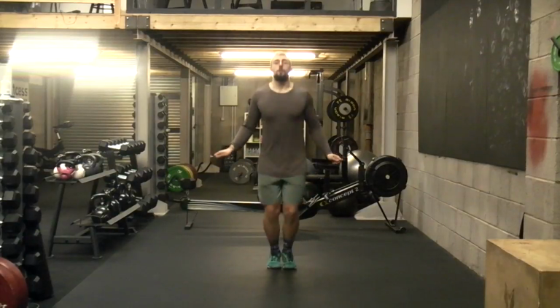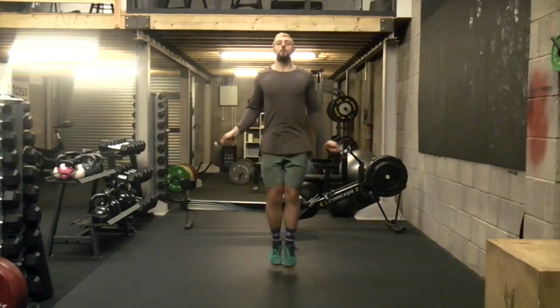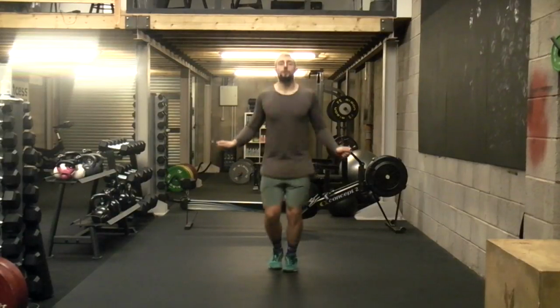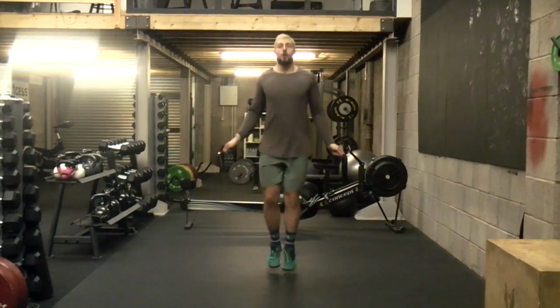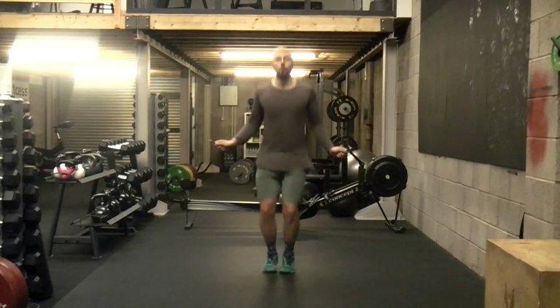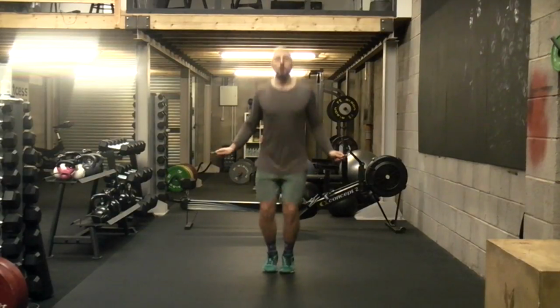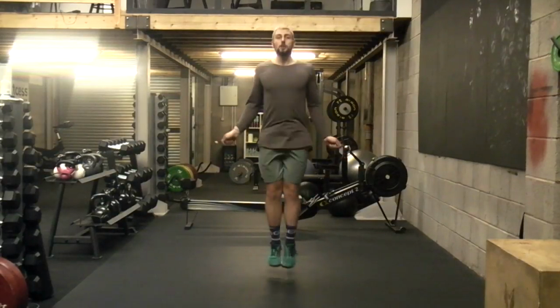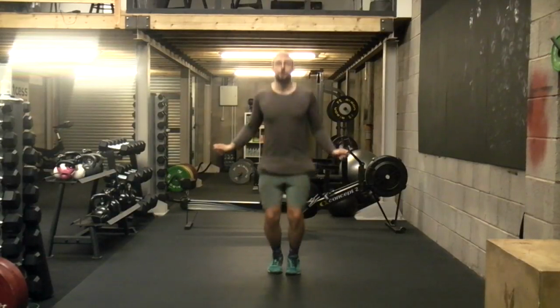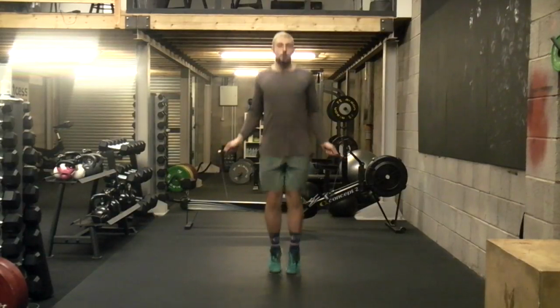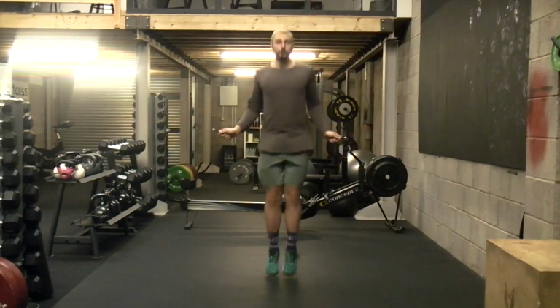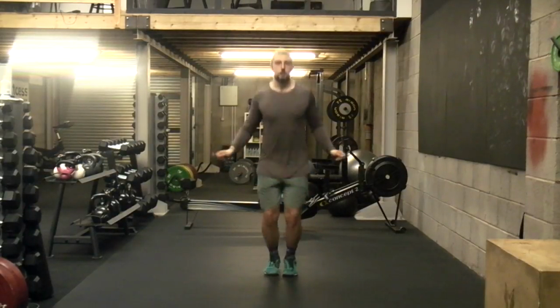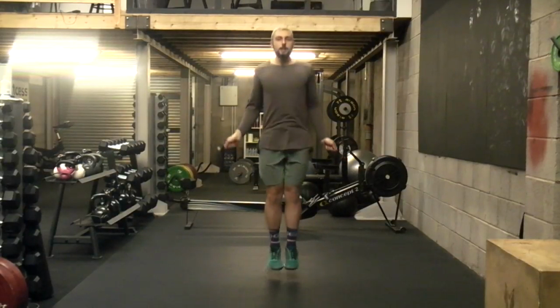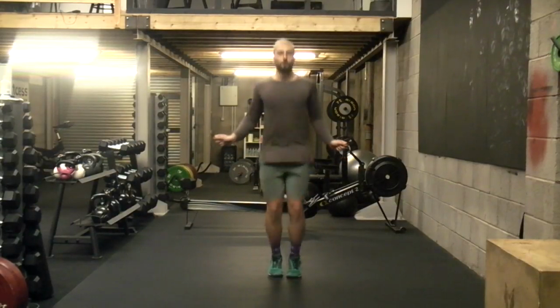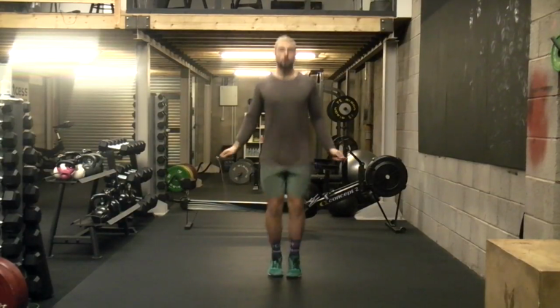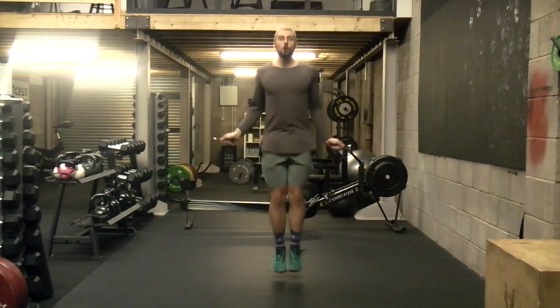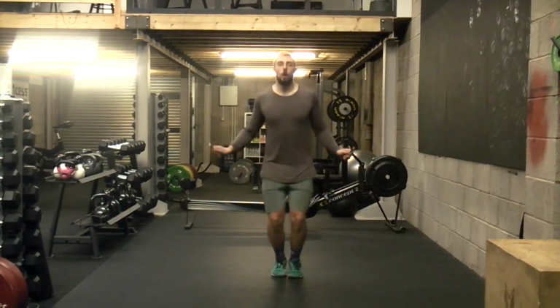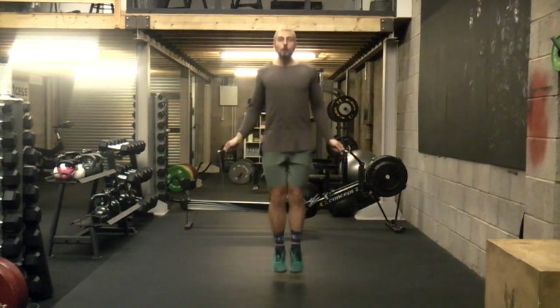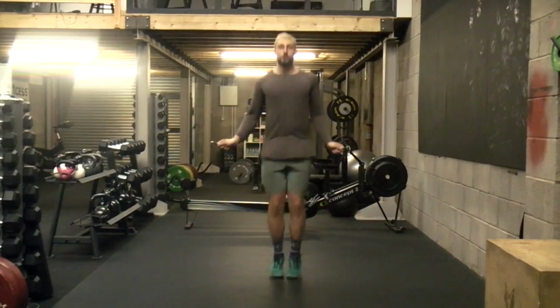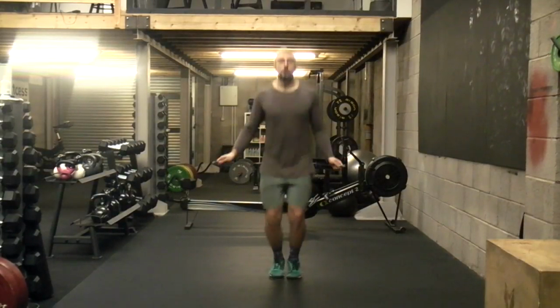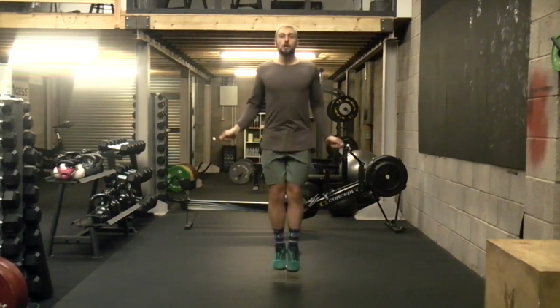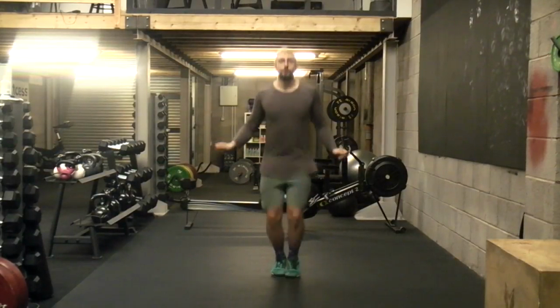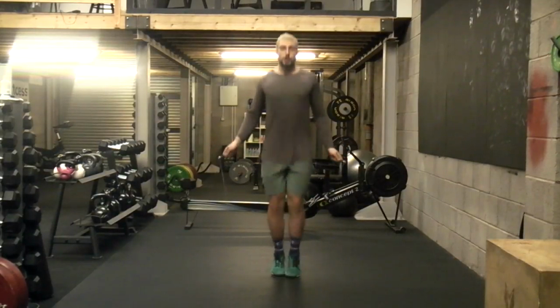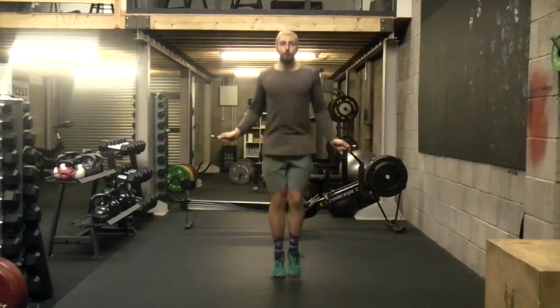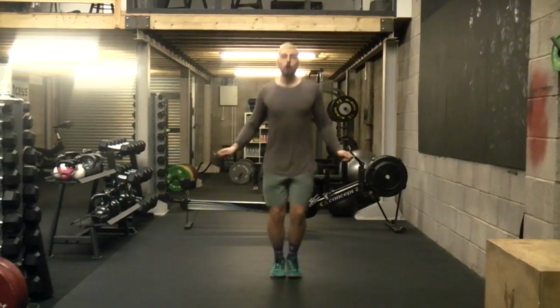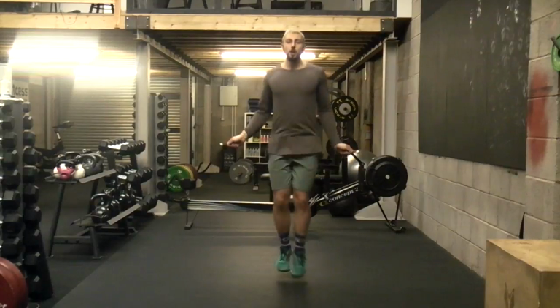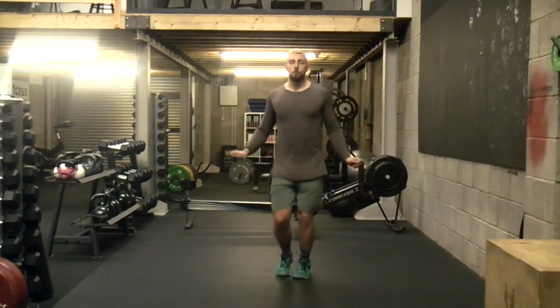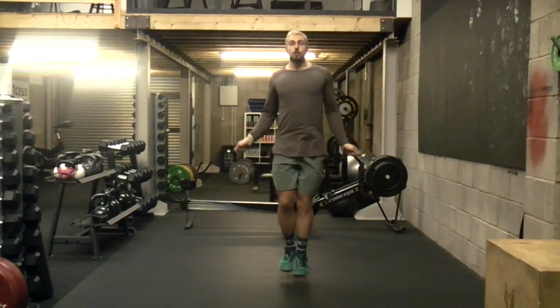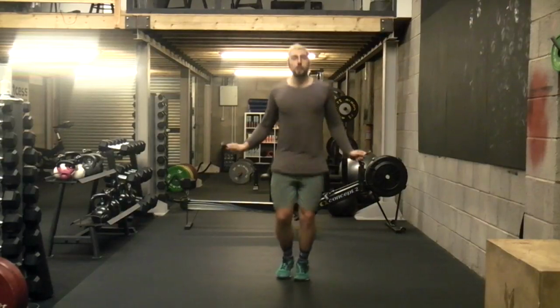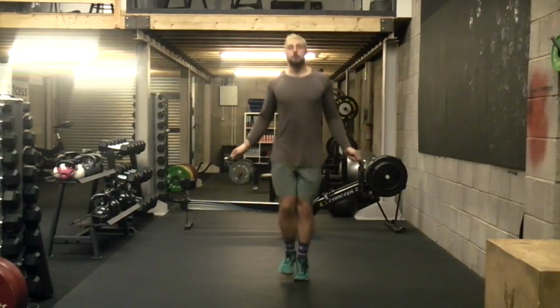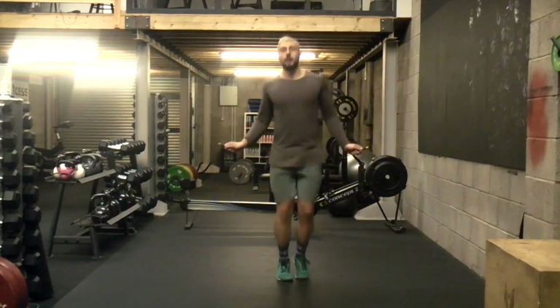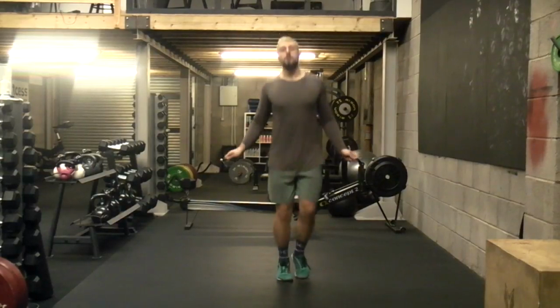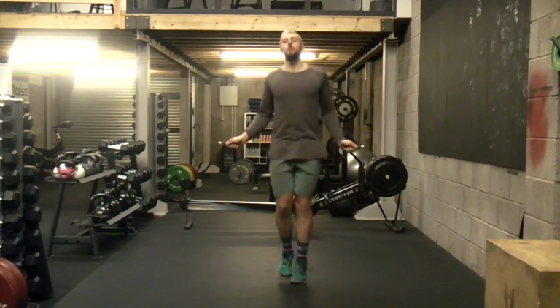Foot moves — one, two, three, four. One, two, three, four. We're just sticking with that rhythm.